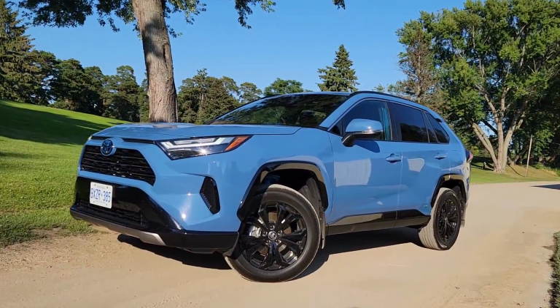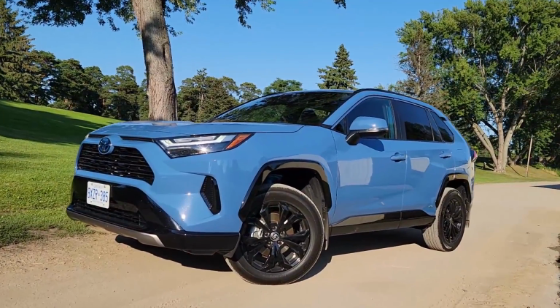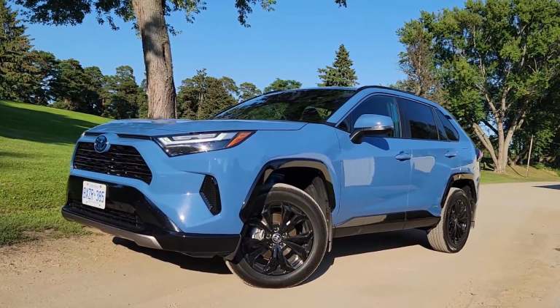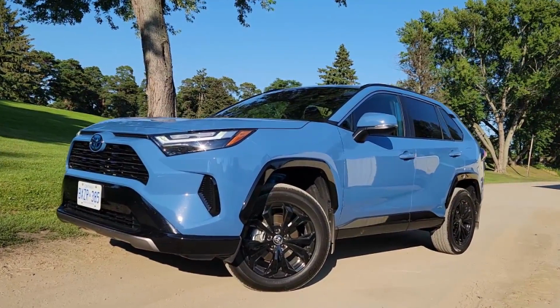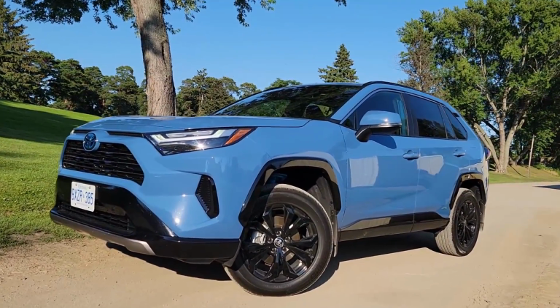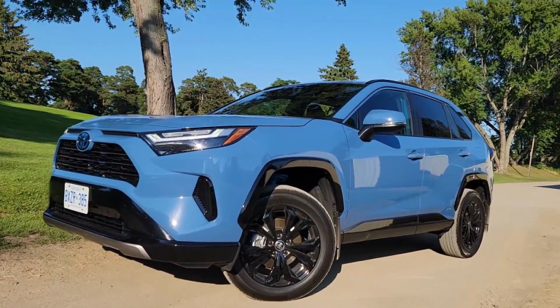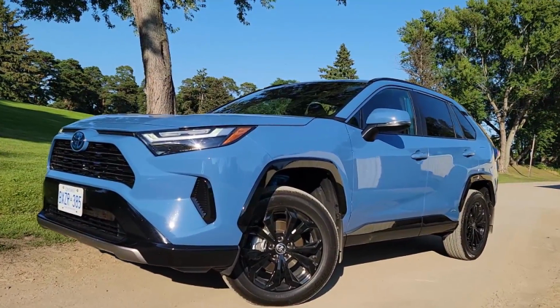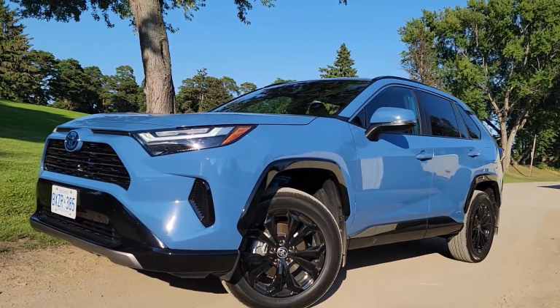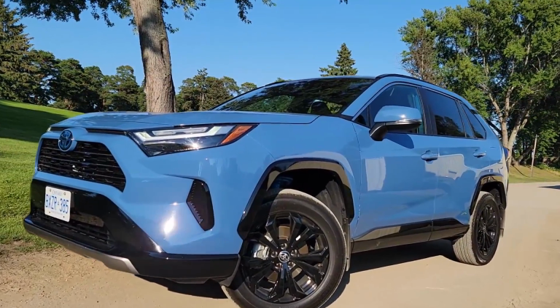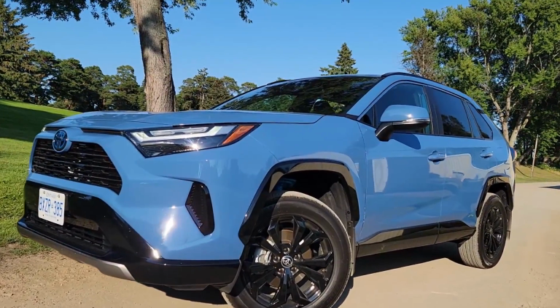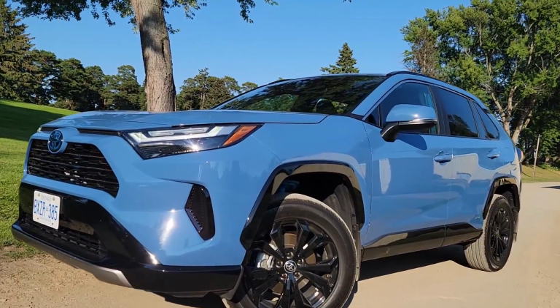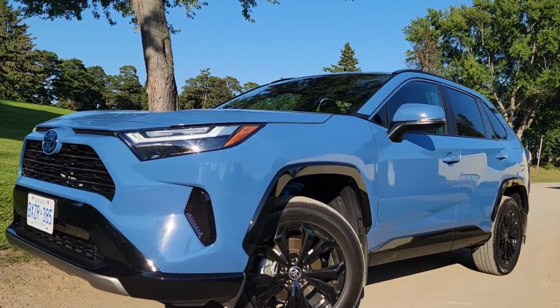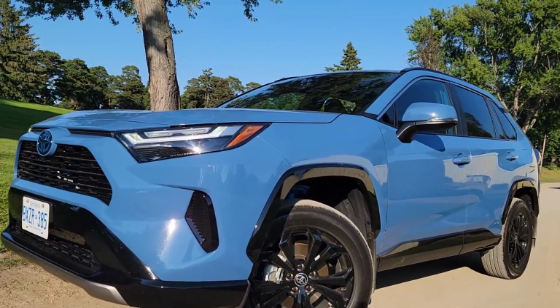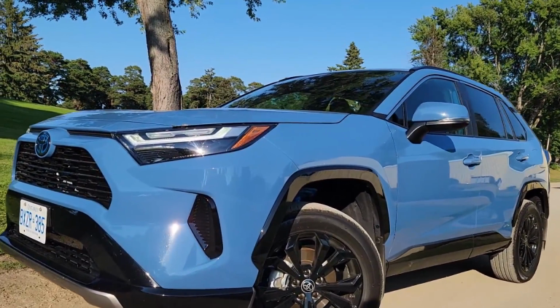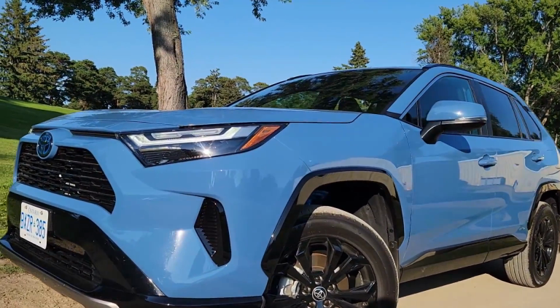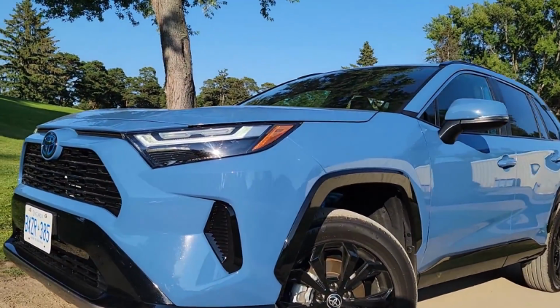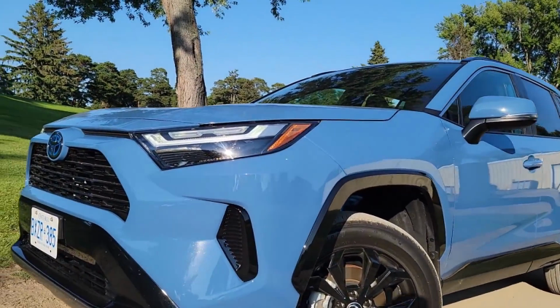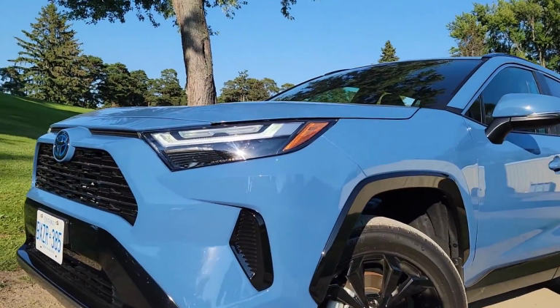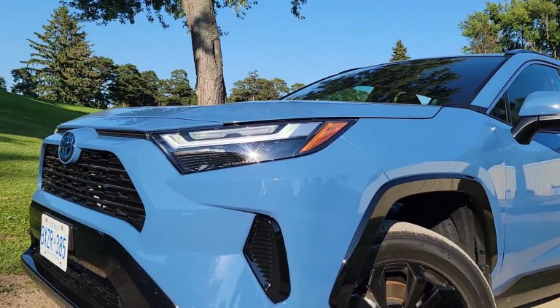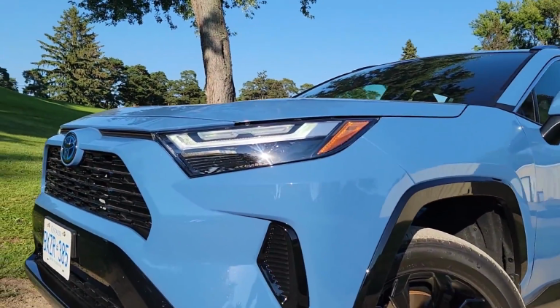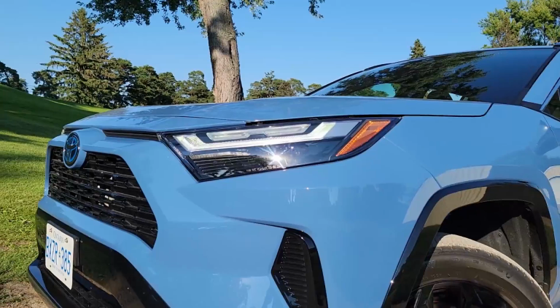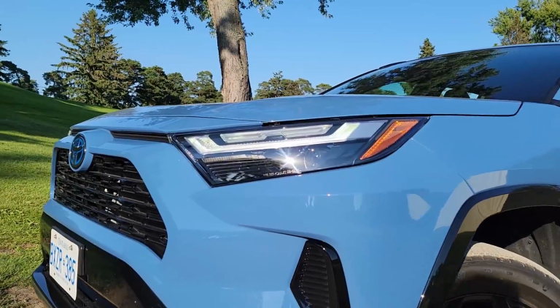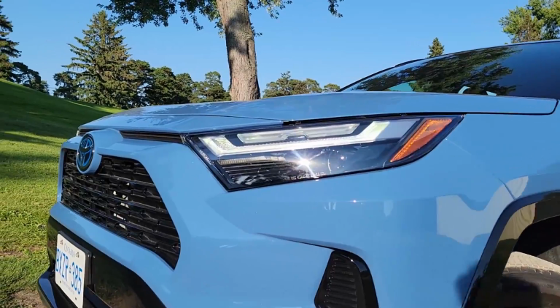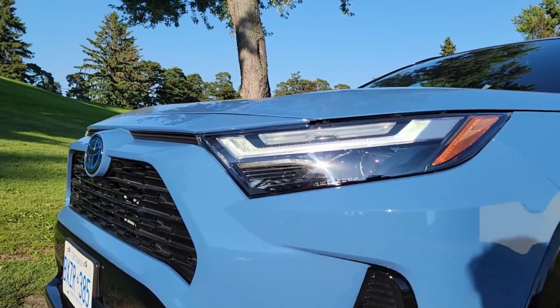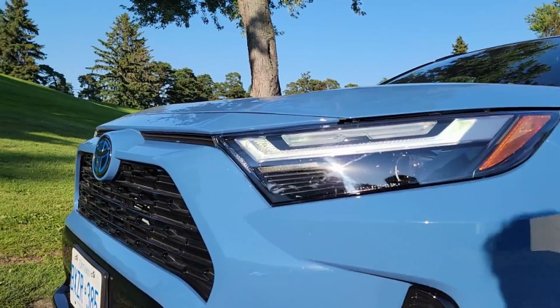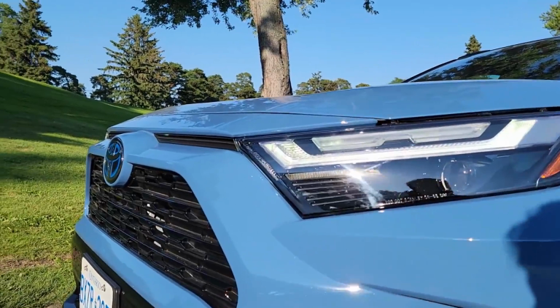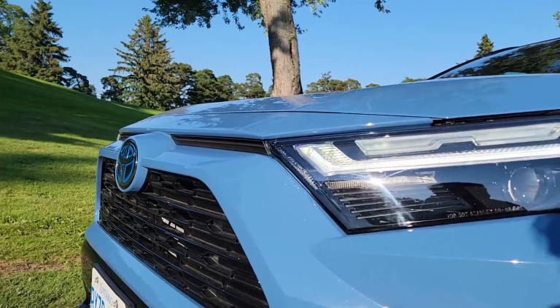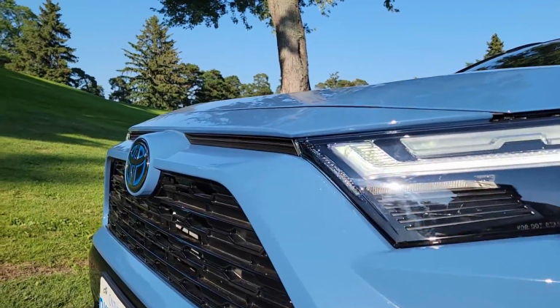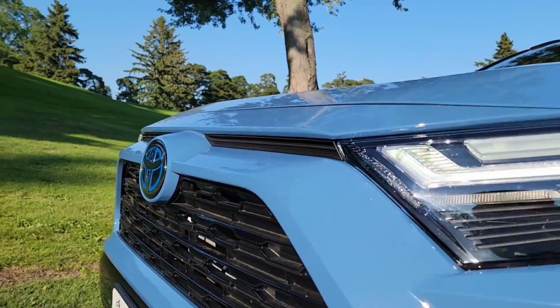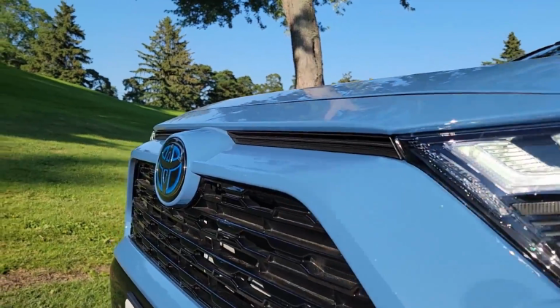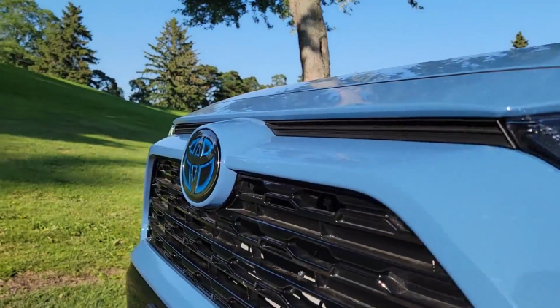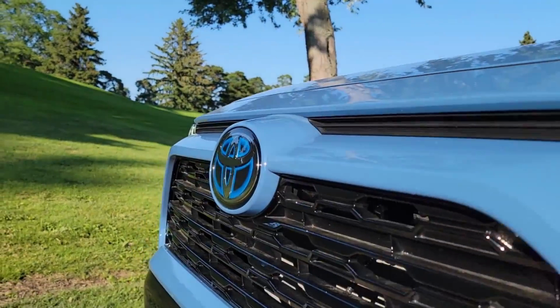Today we're test driving the all-new Toyota RAV4 hybrid and we're going to do a fuel economy test to see how well it performs.